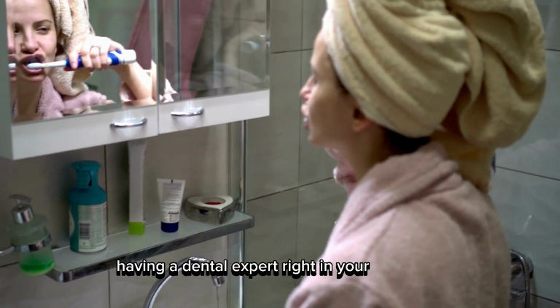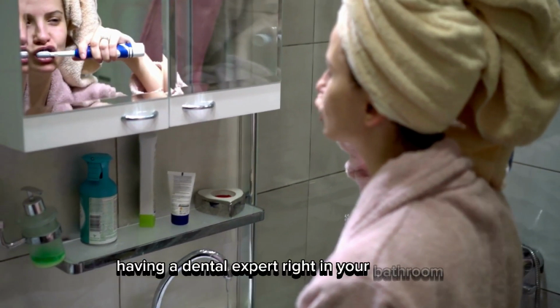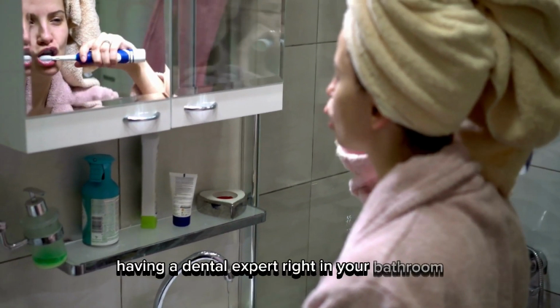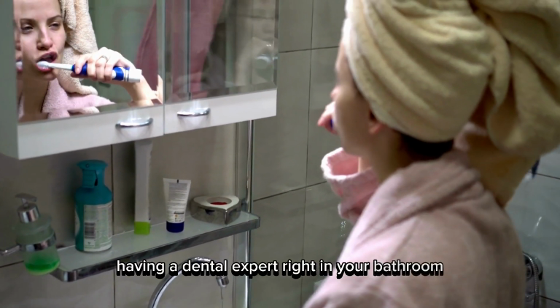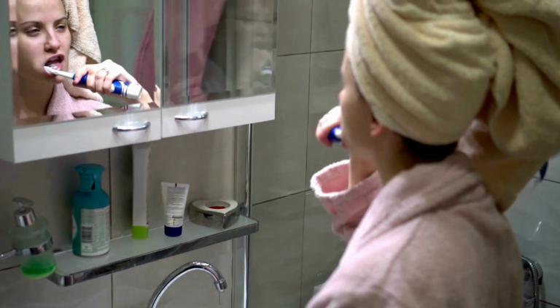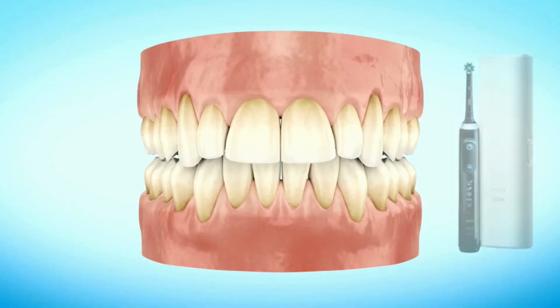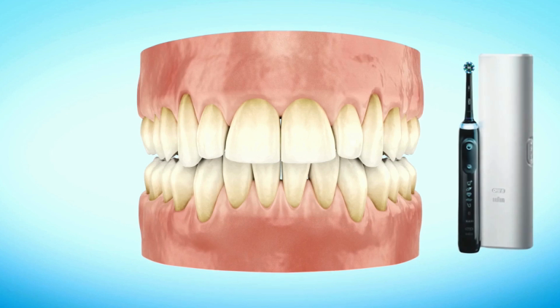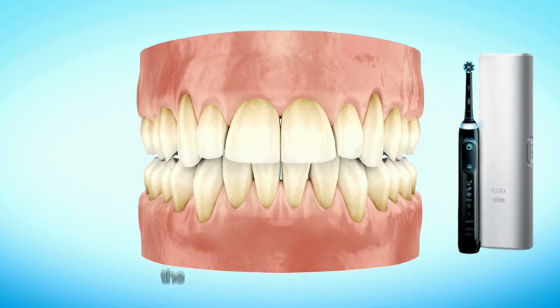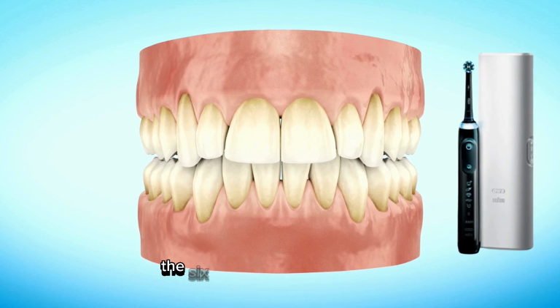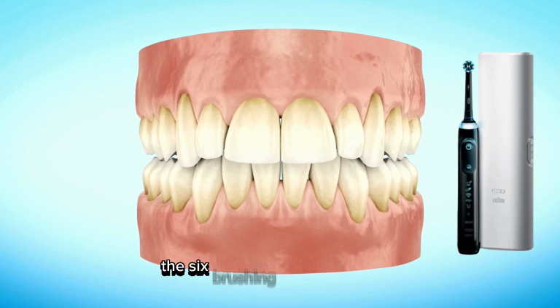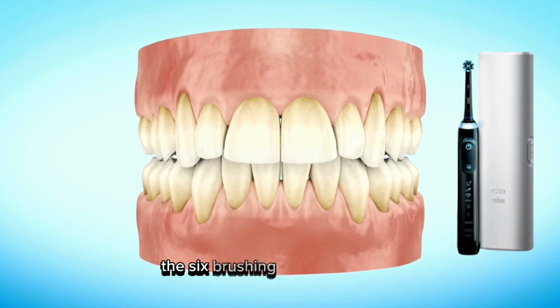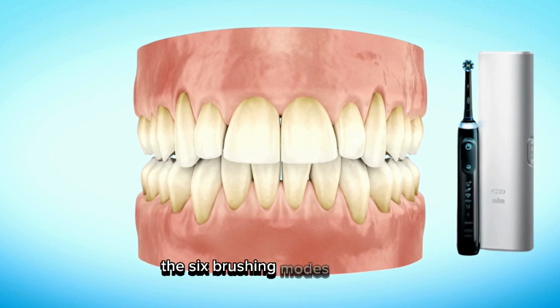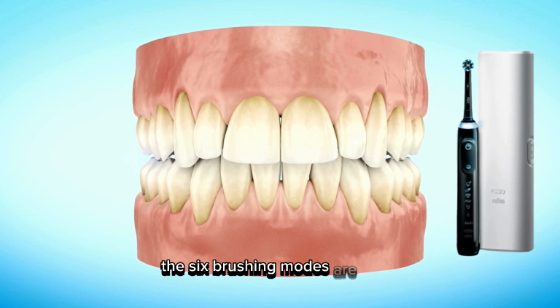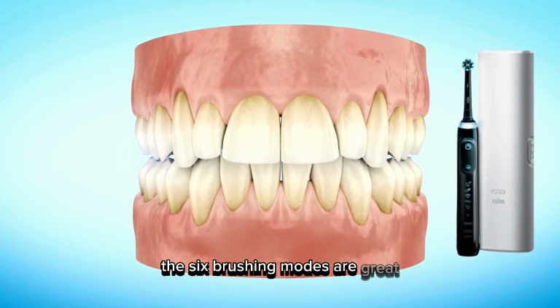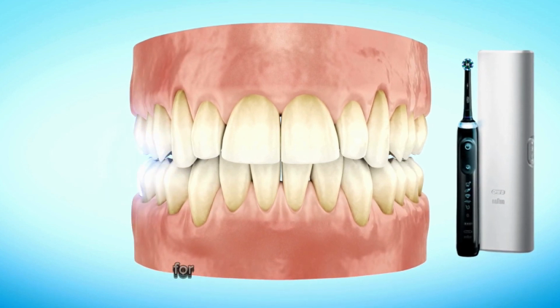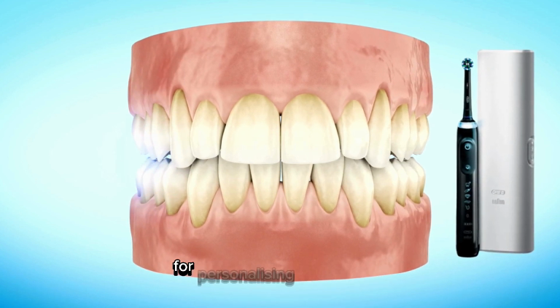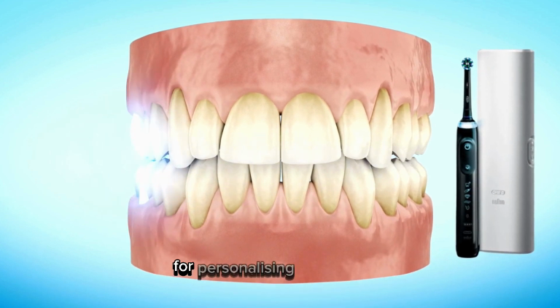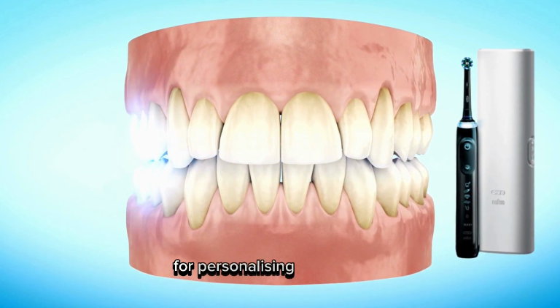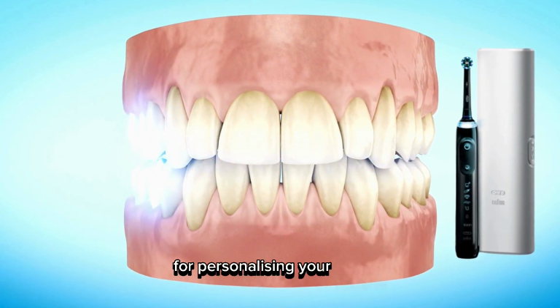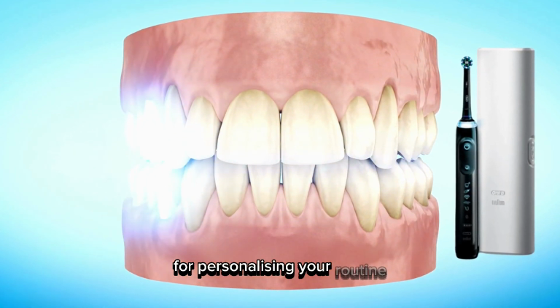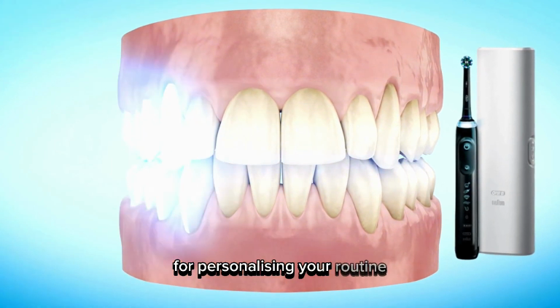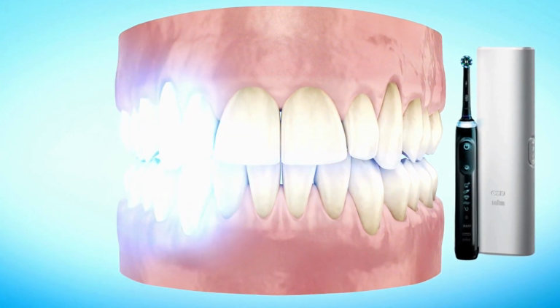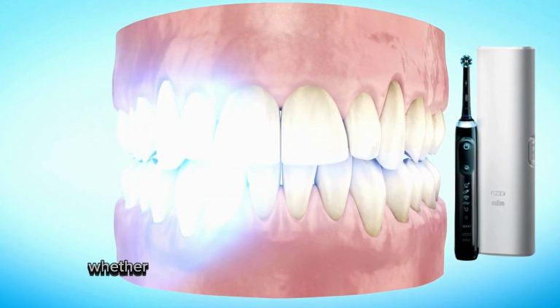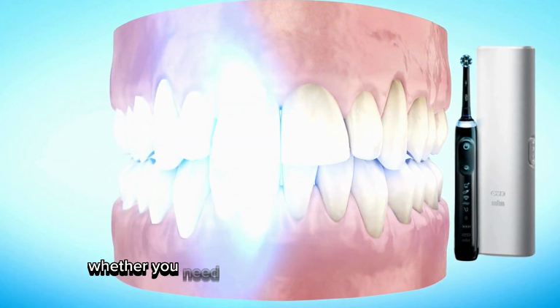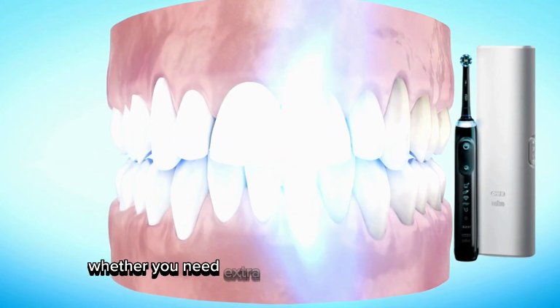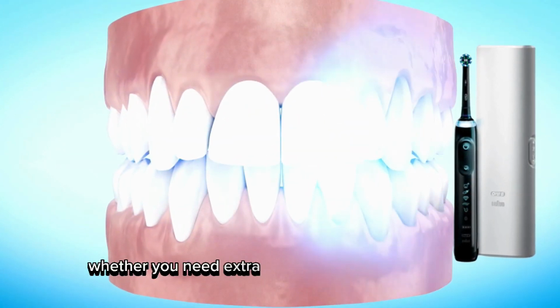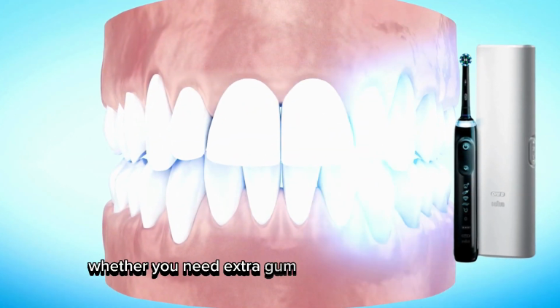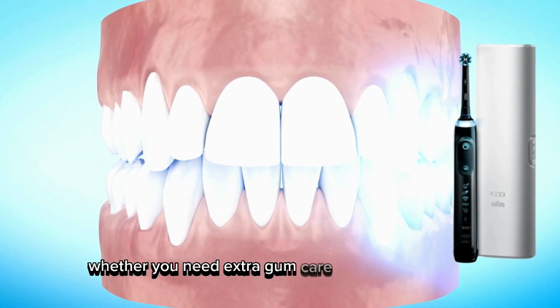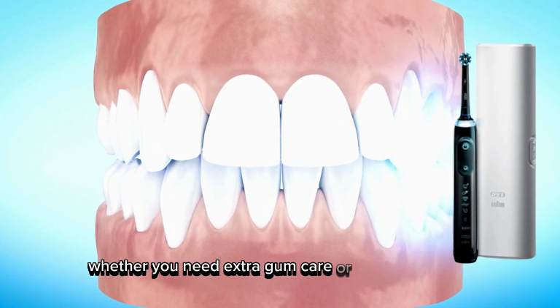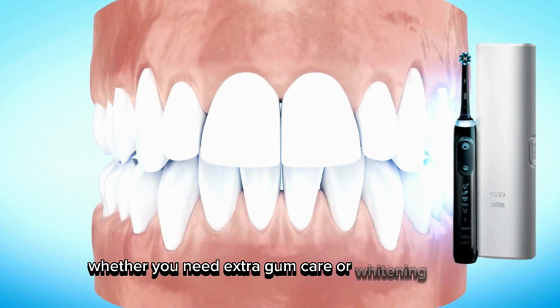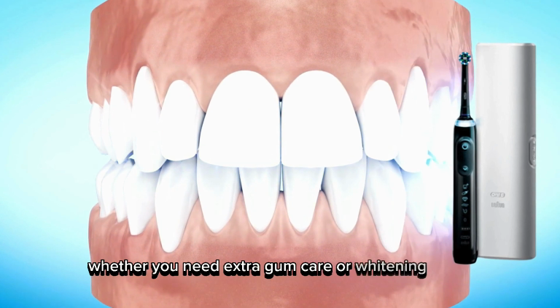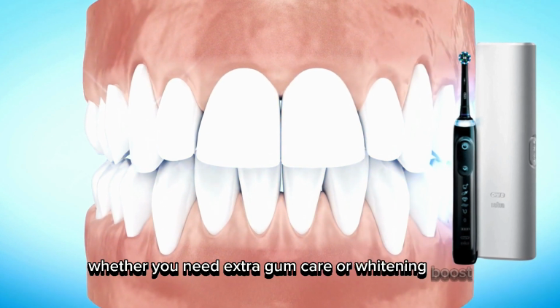The six brushing modes are great for personalizing your routine, whether you need extra gum care or a whitening boost.